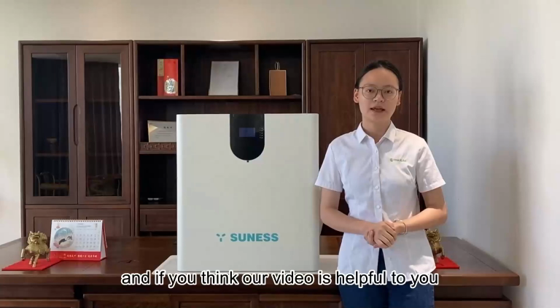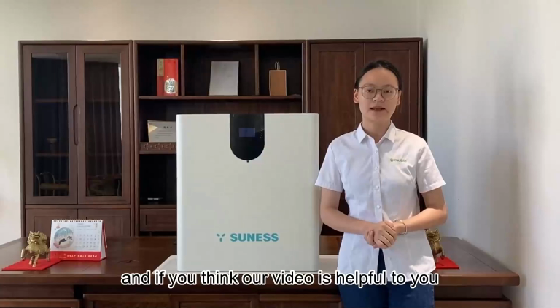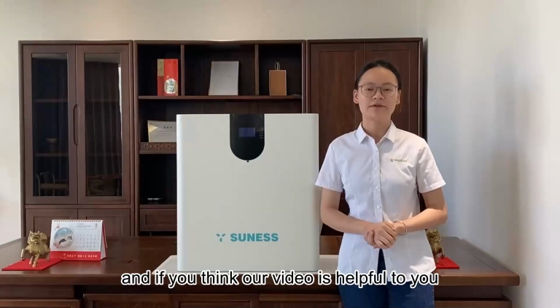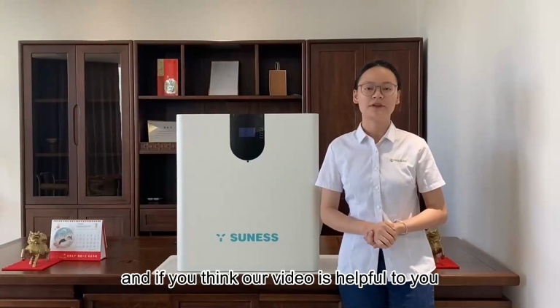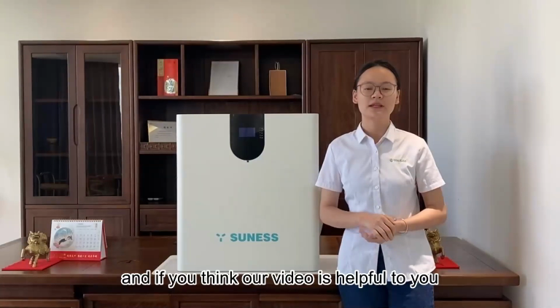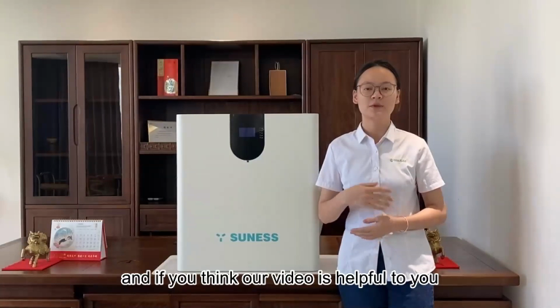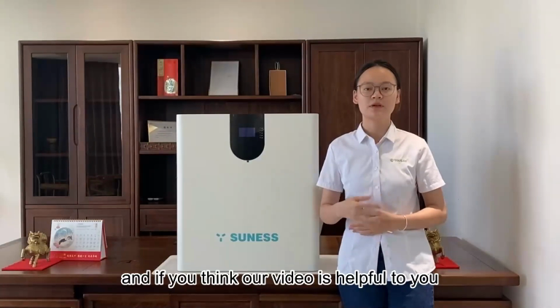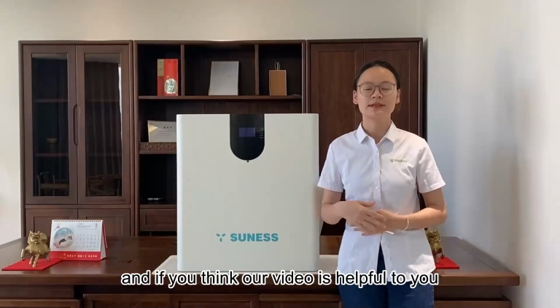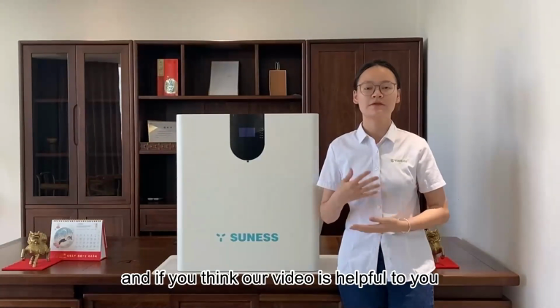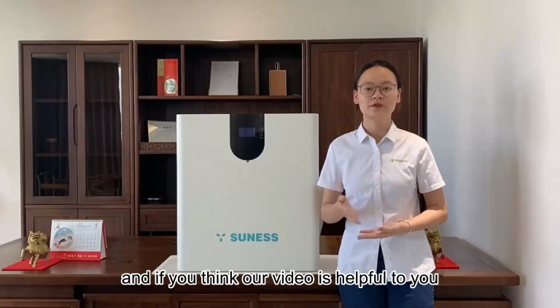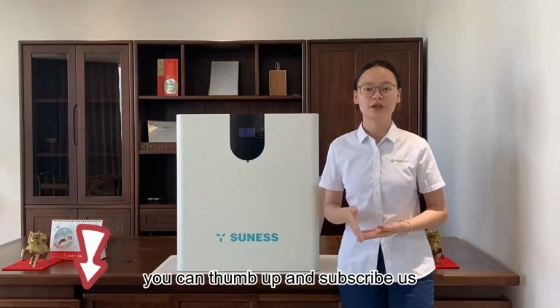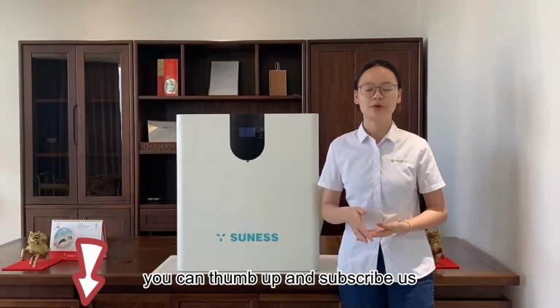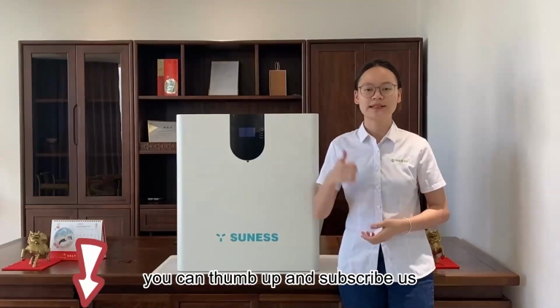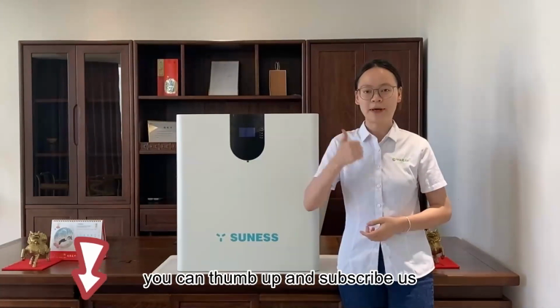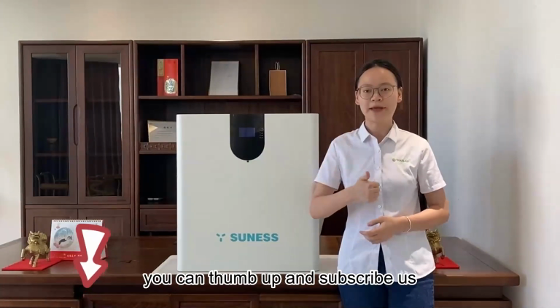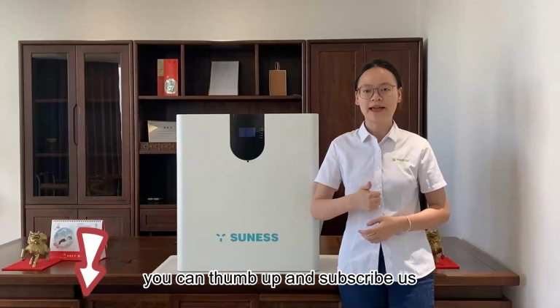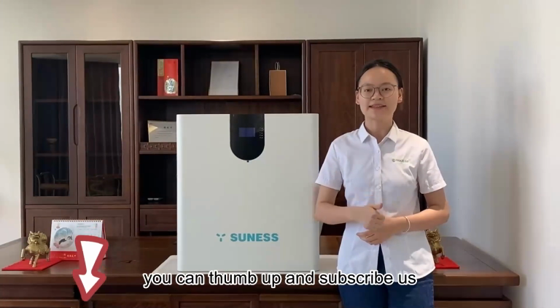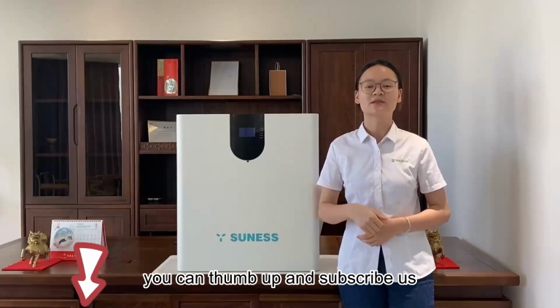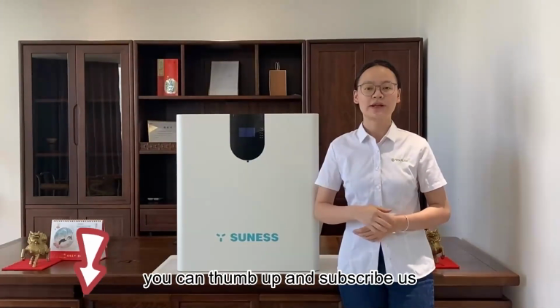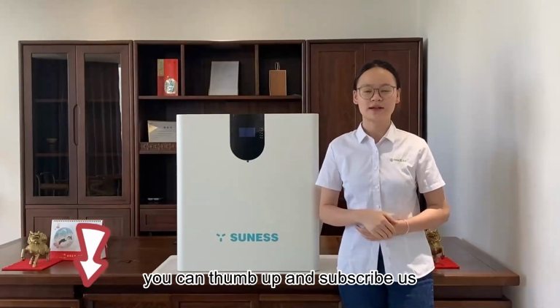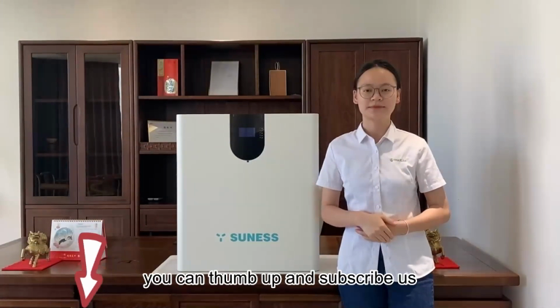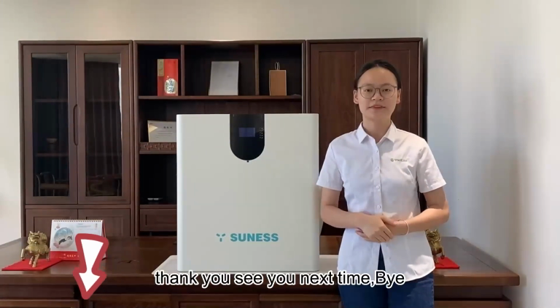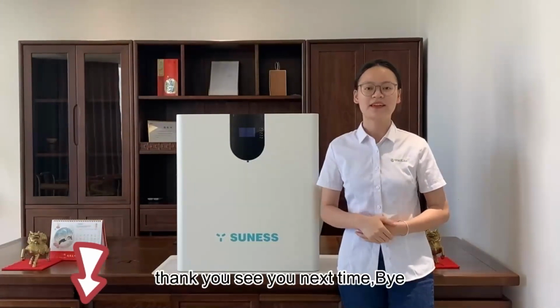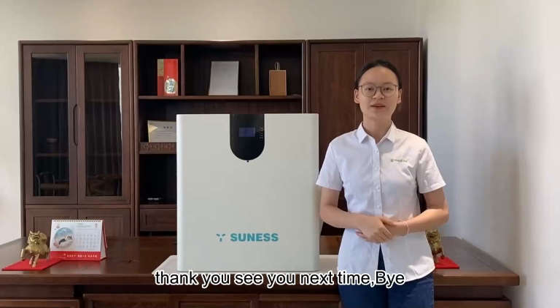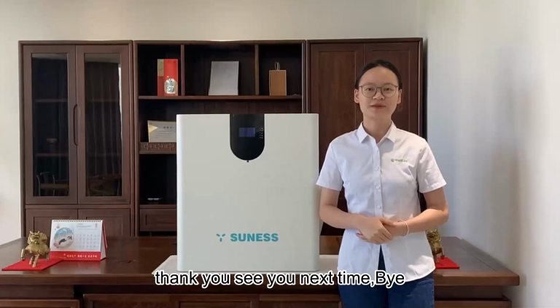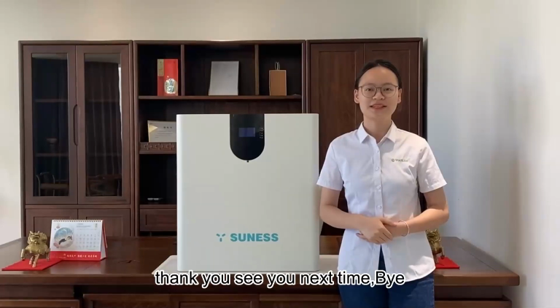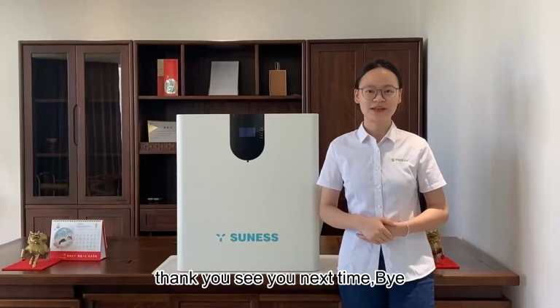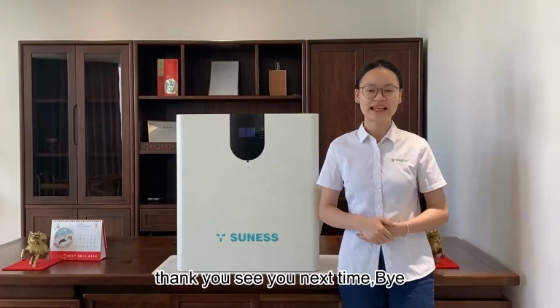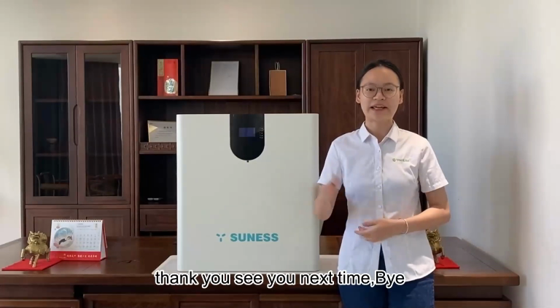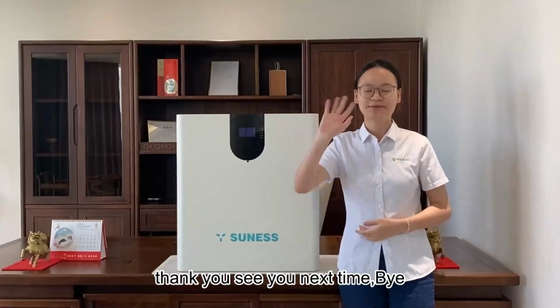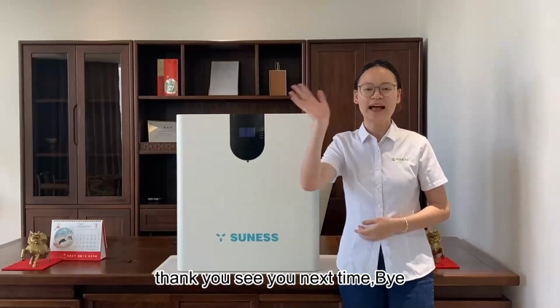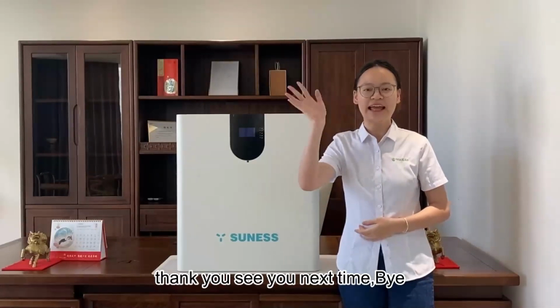If you found this video helpful, please give it a thumbs up and subscribe. Thank you. See you next time. Bye bye.